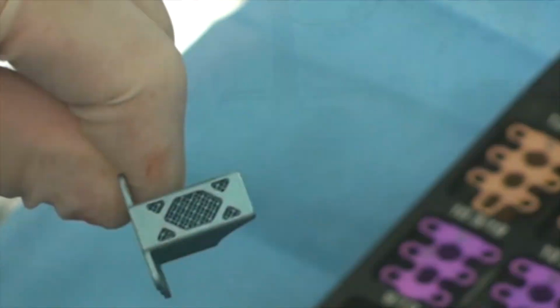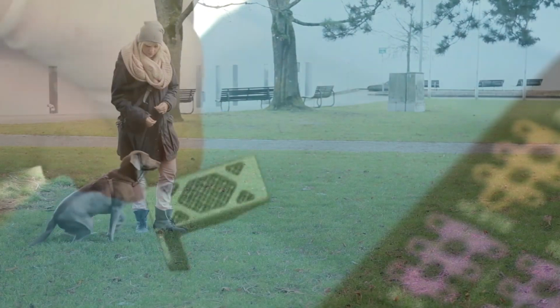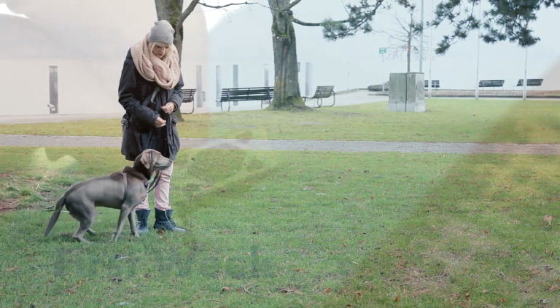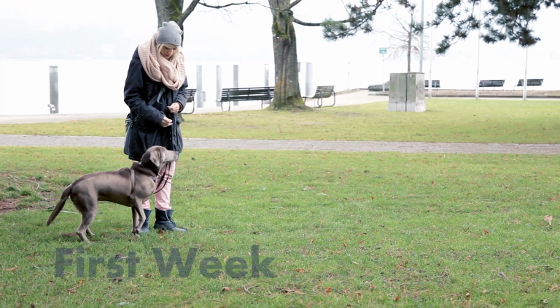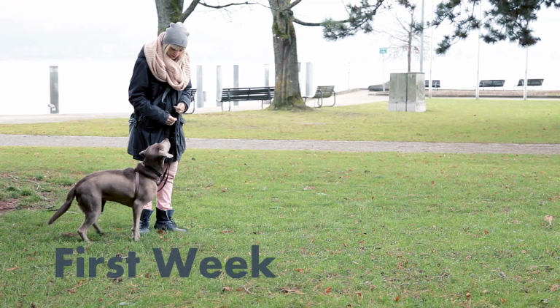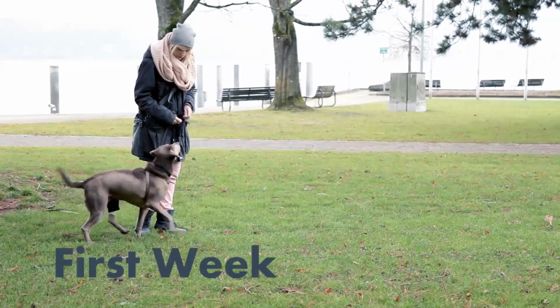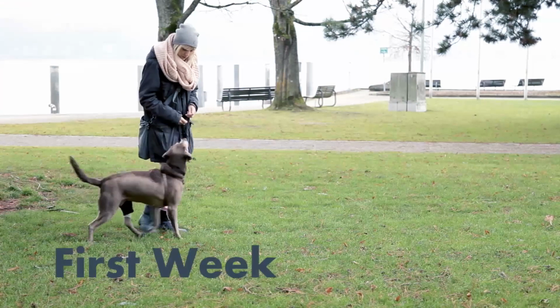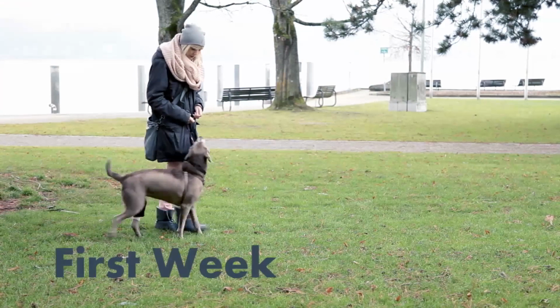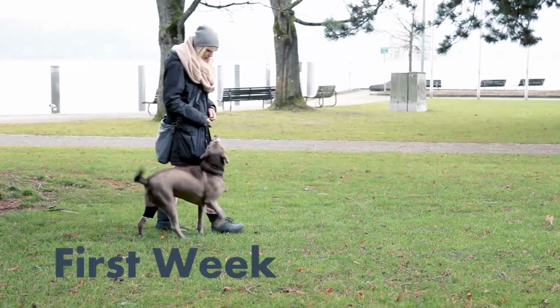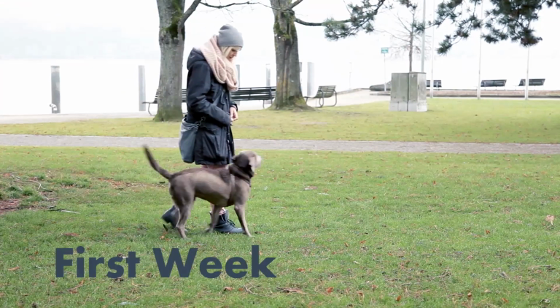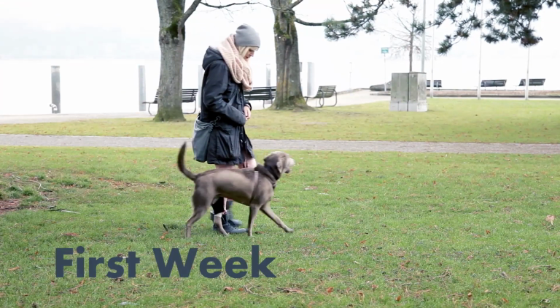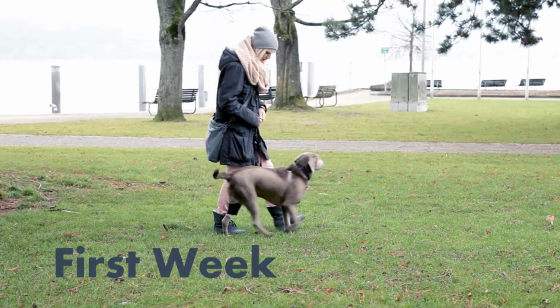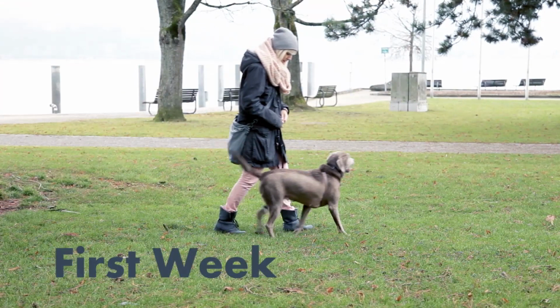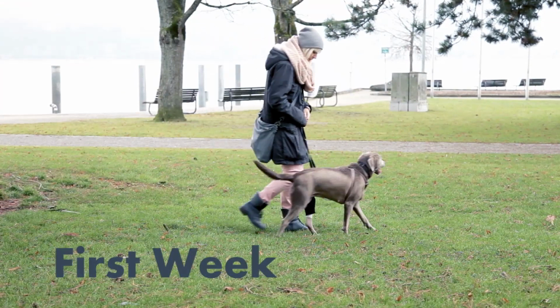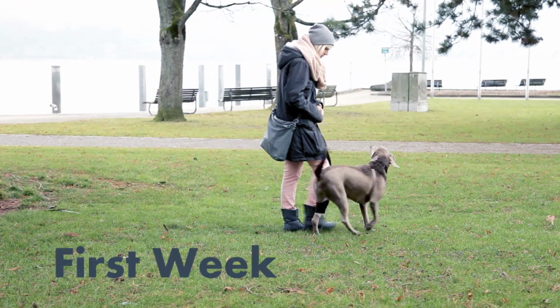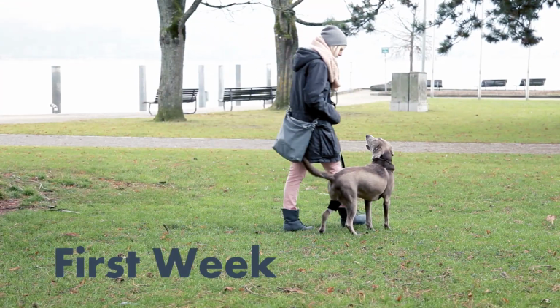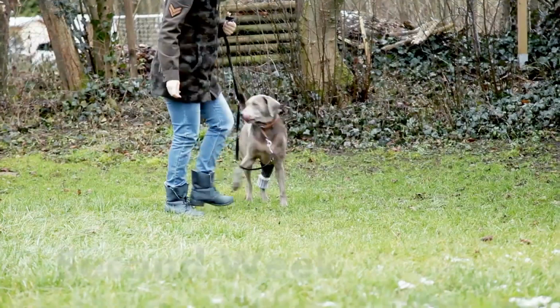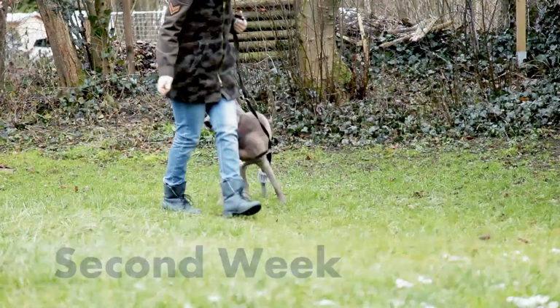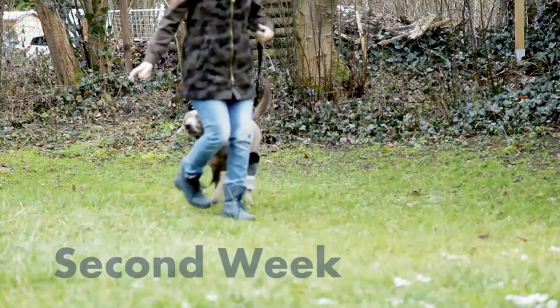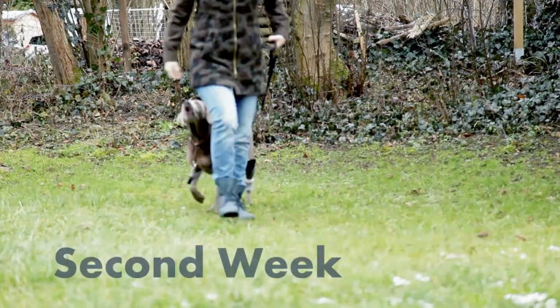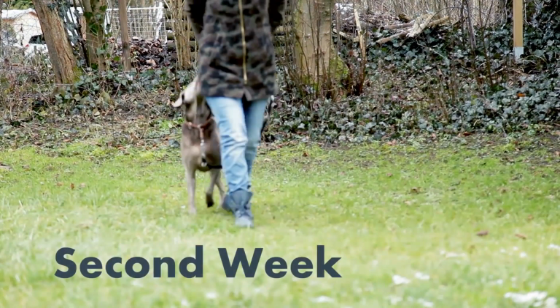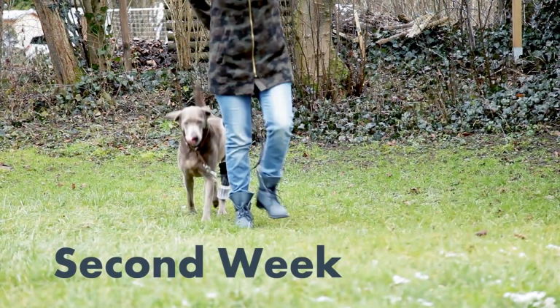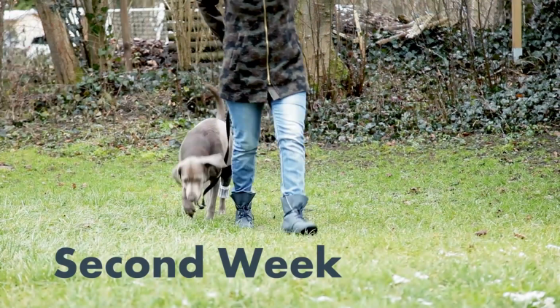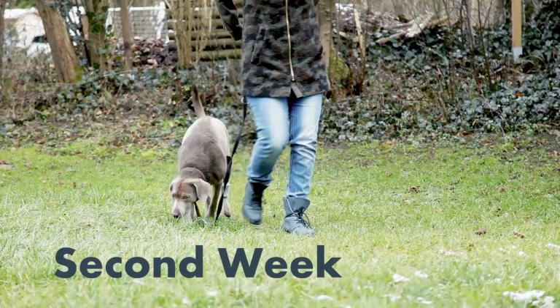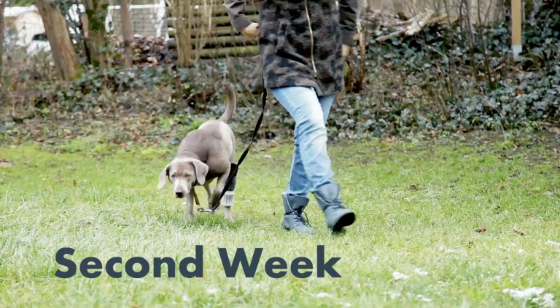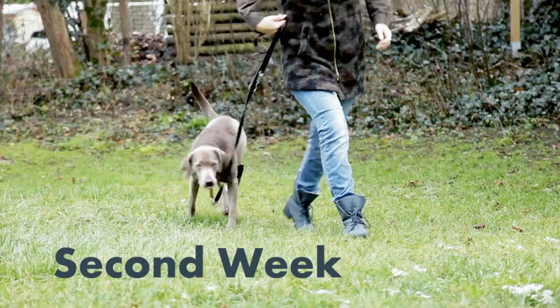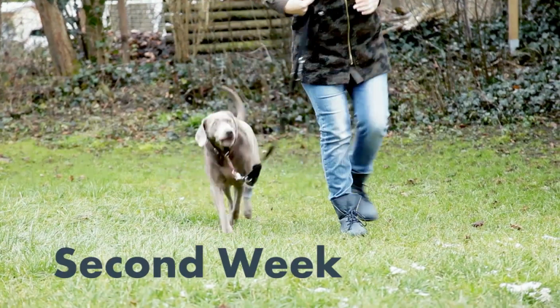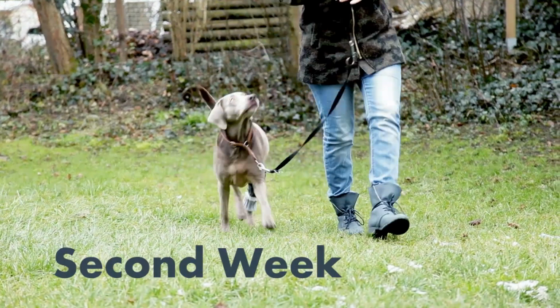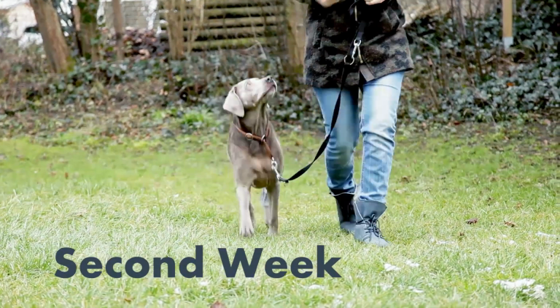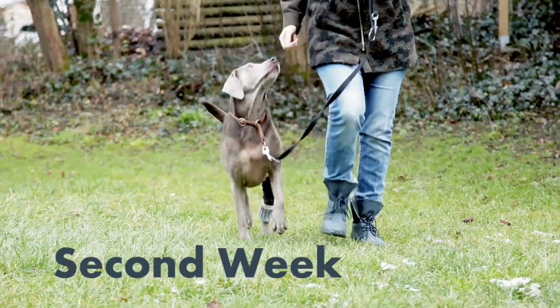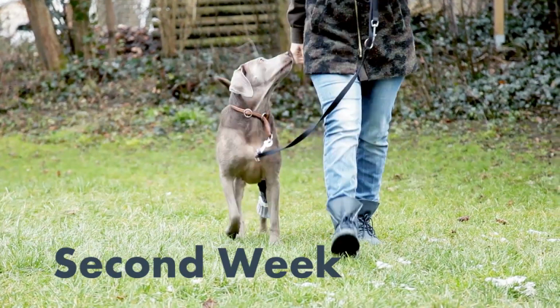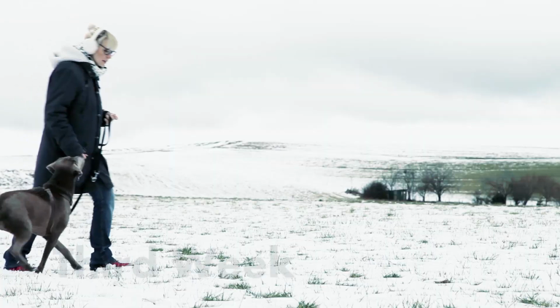From Jack Russells to Great Danes, more than 10,000 dogs have the TTA Rapid implant and the reviews are overwhelming.